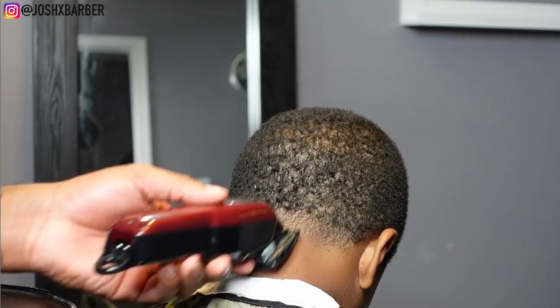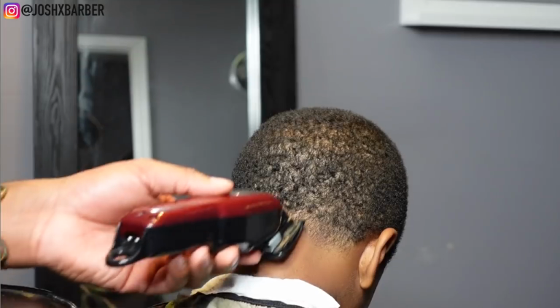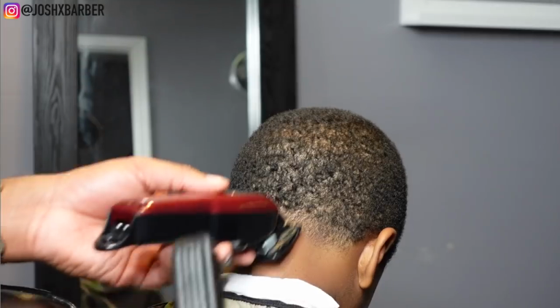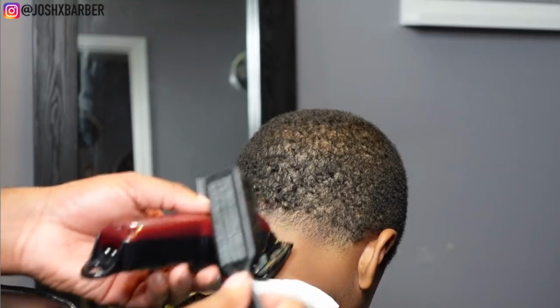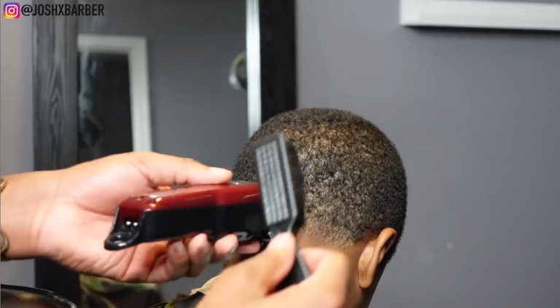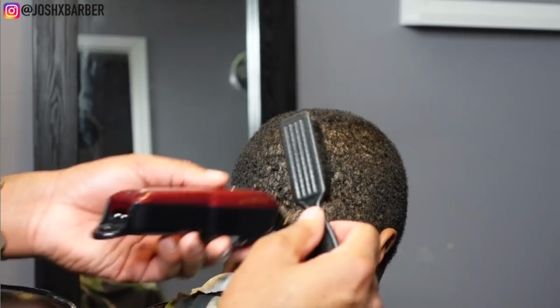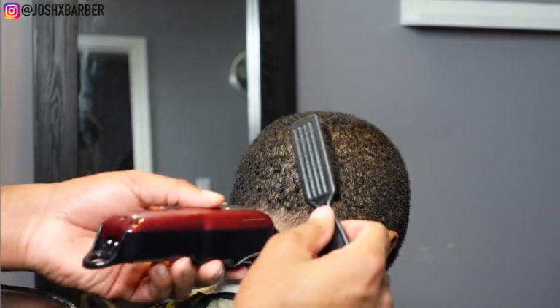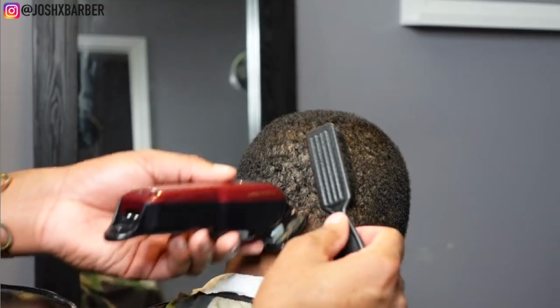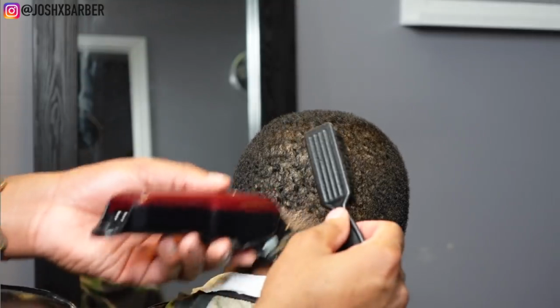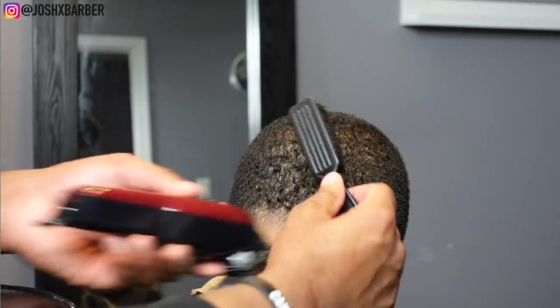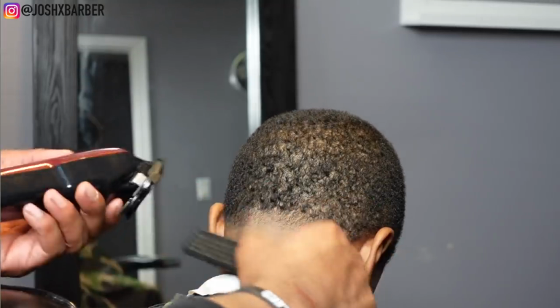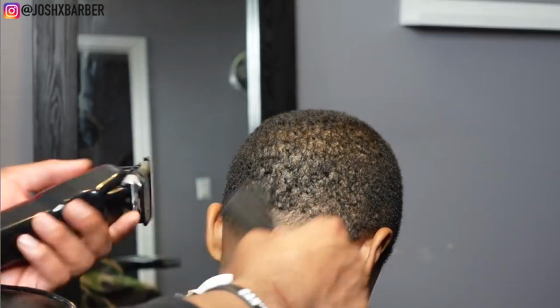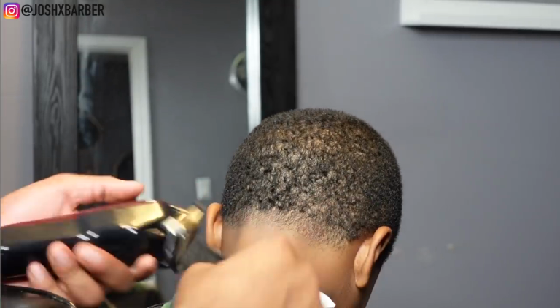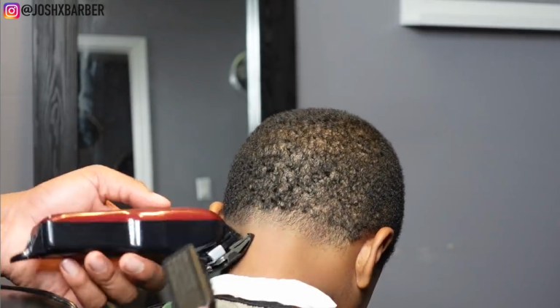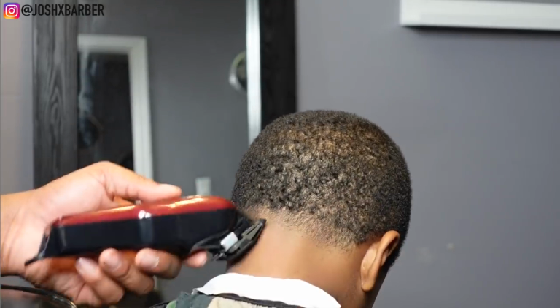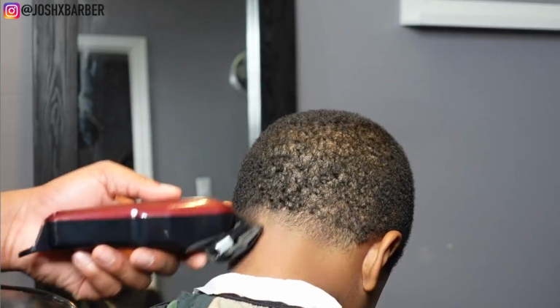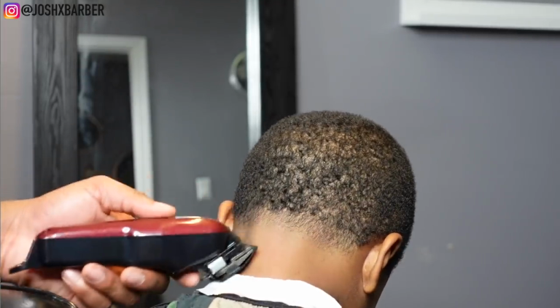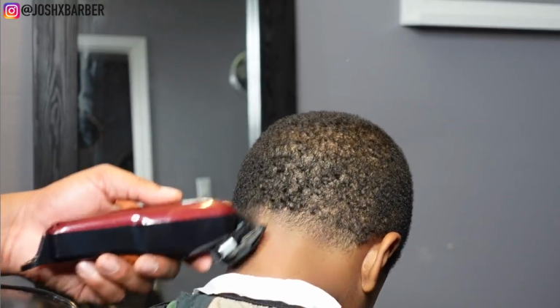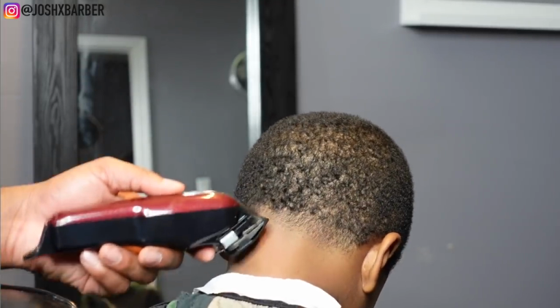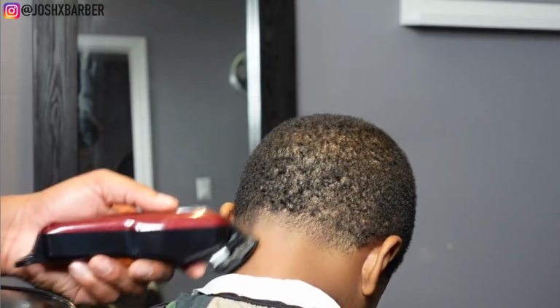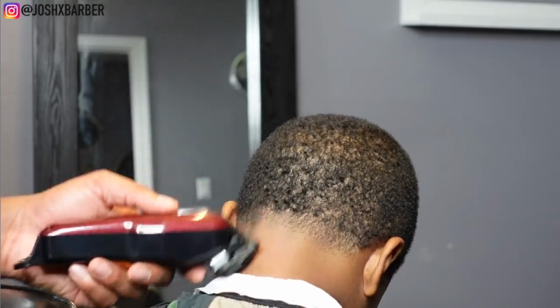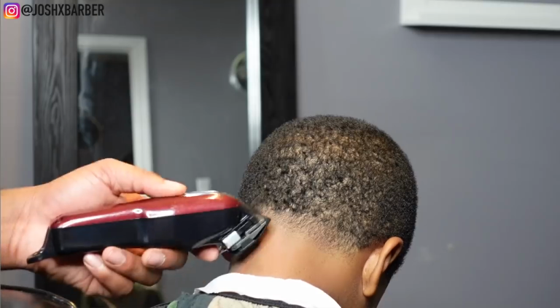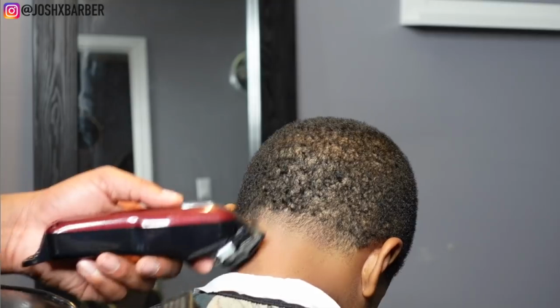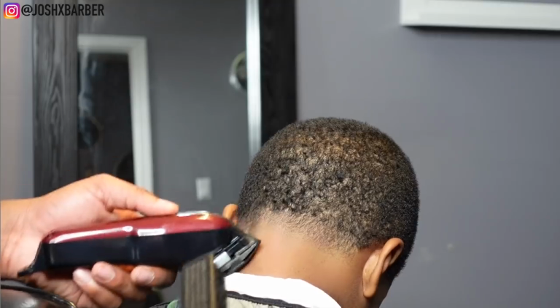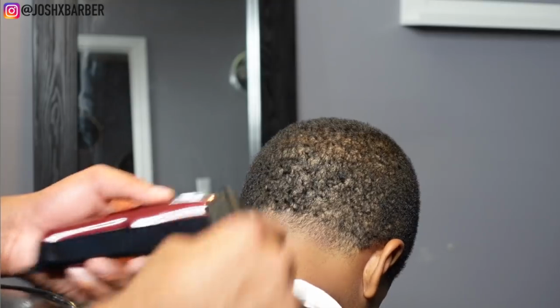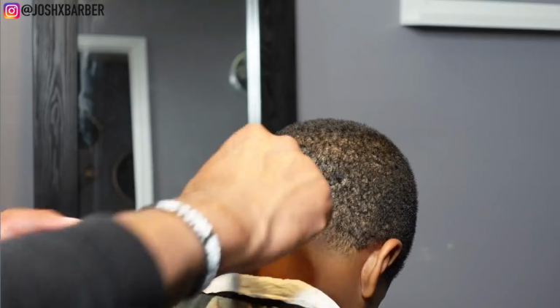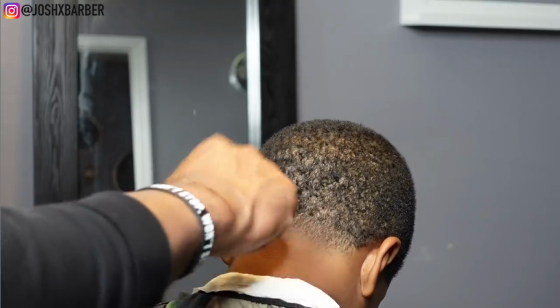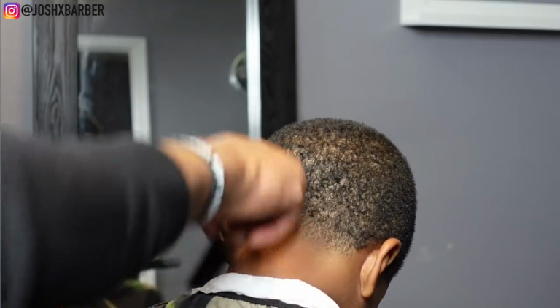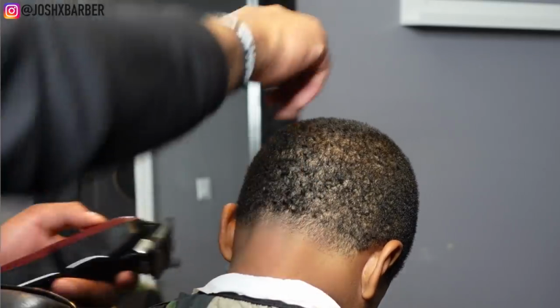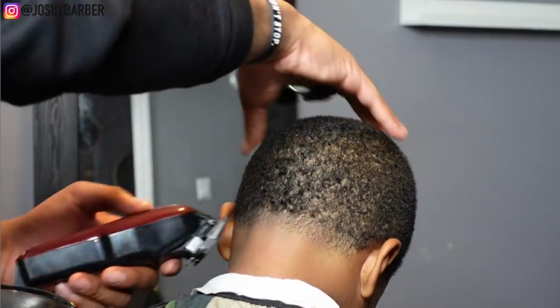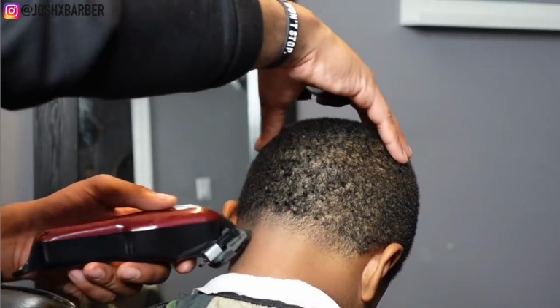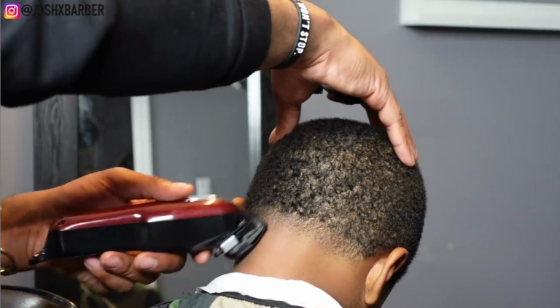To take out that guideline I'm going to come back with my half guard, just starting up under the line and flicking right up to it.